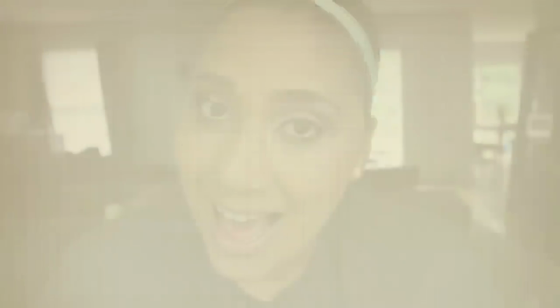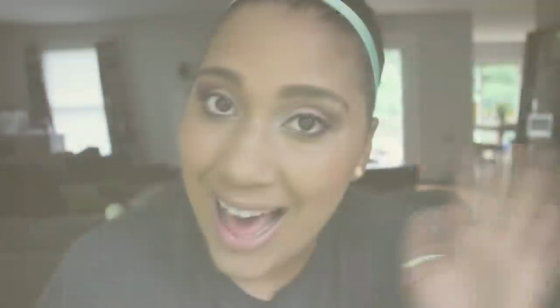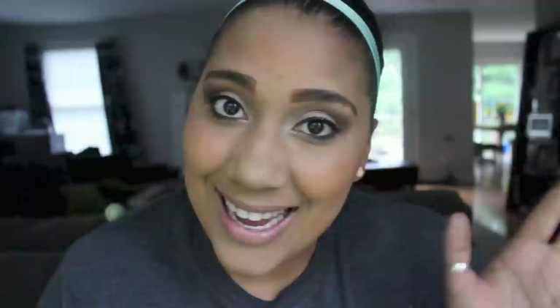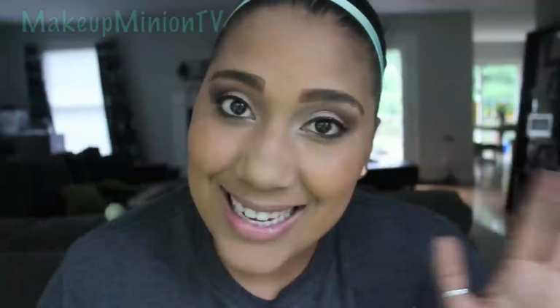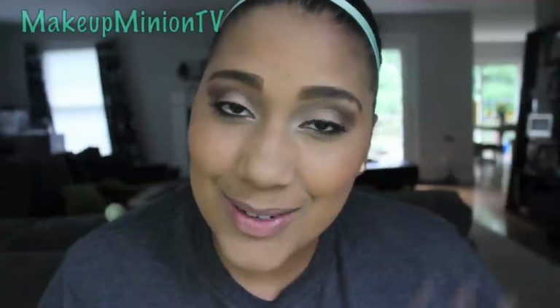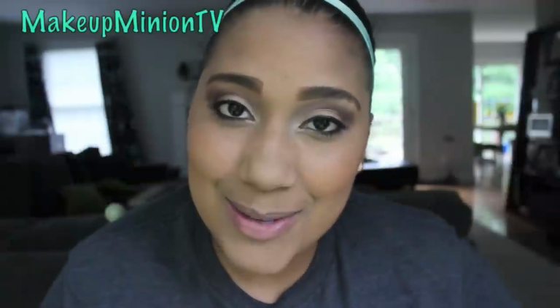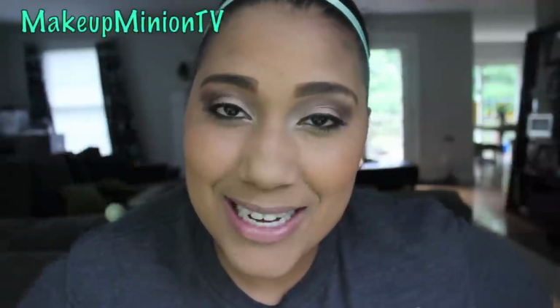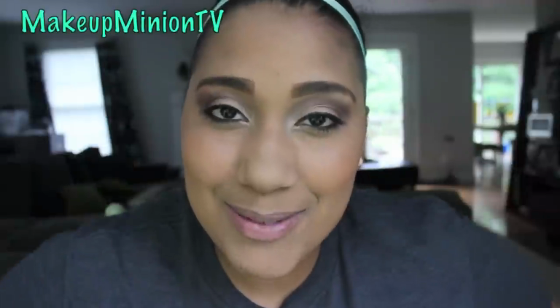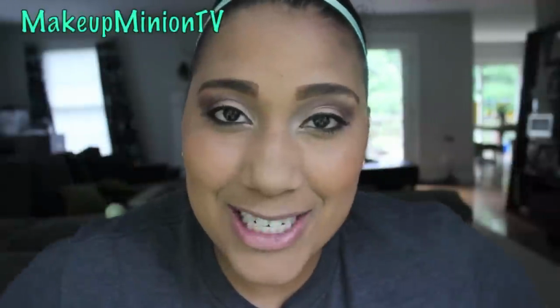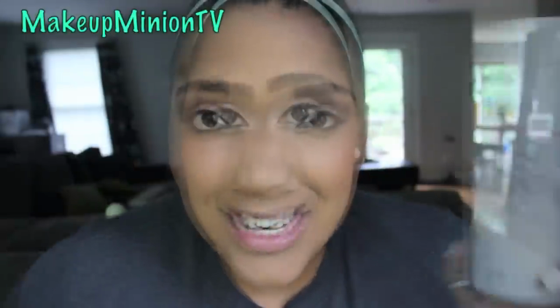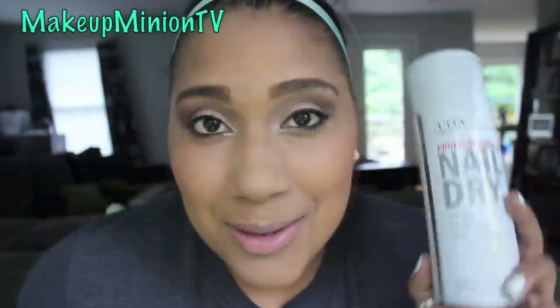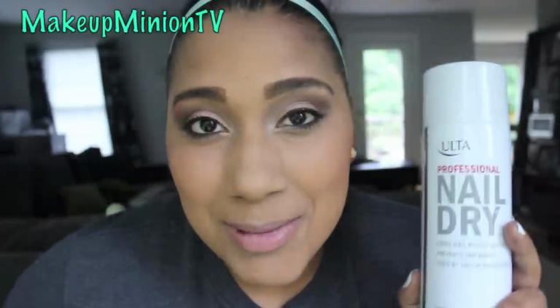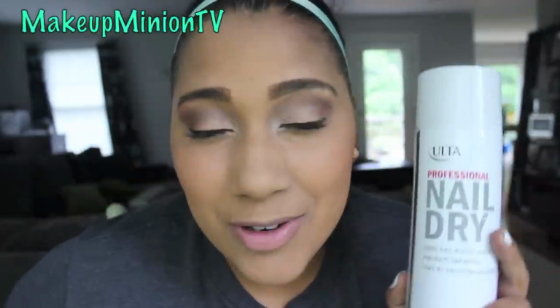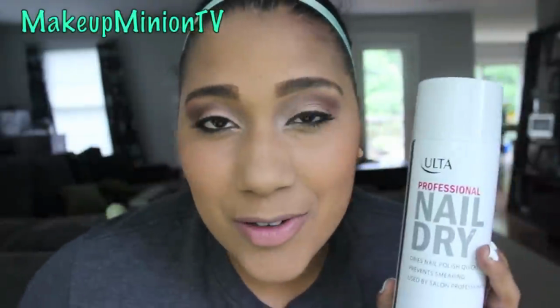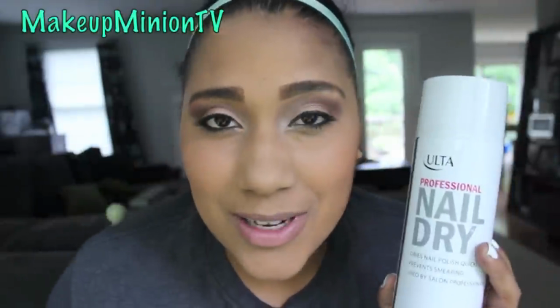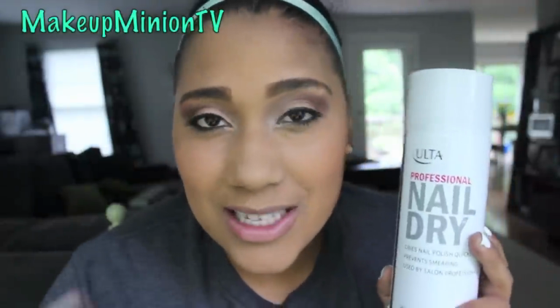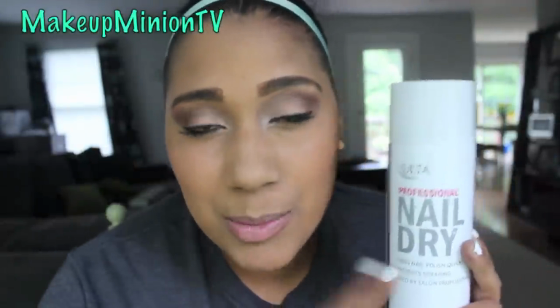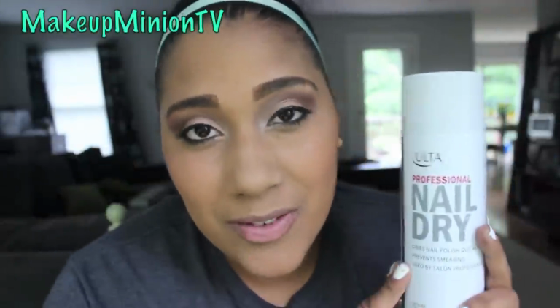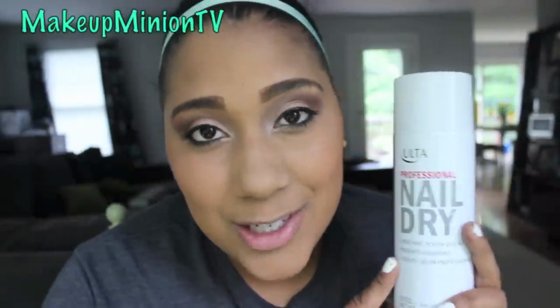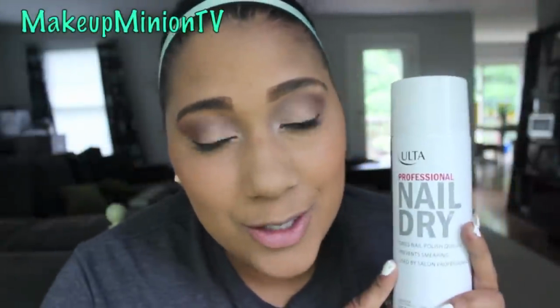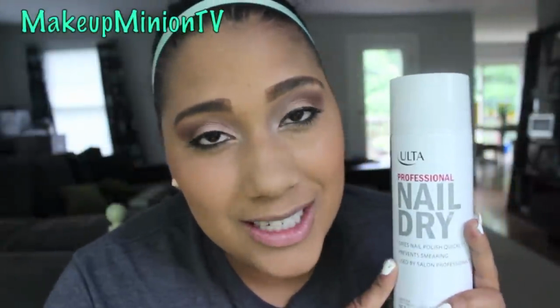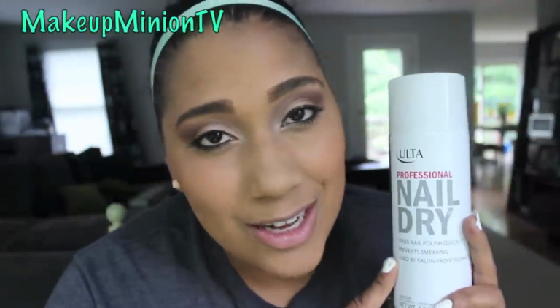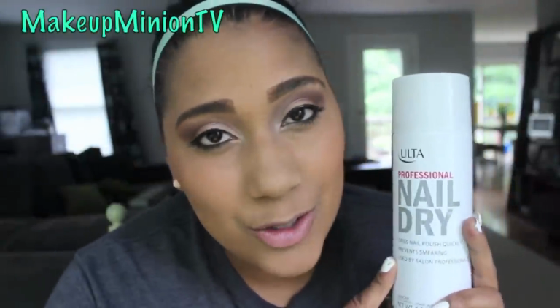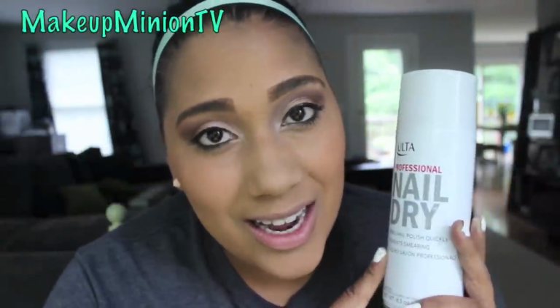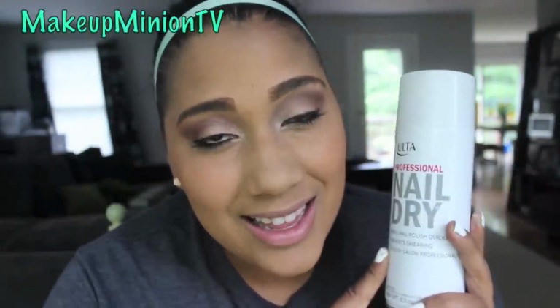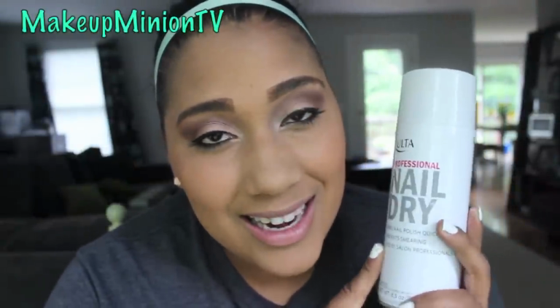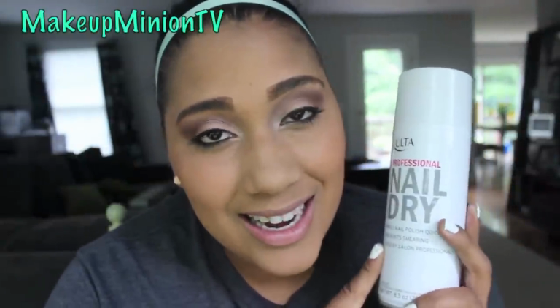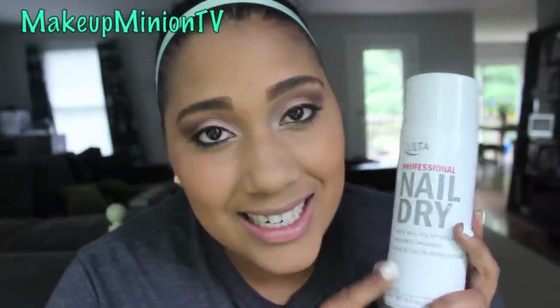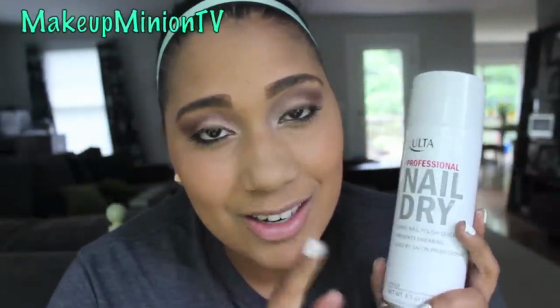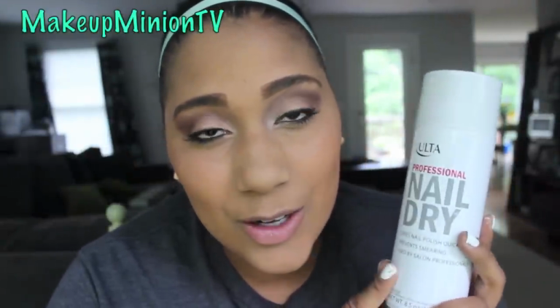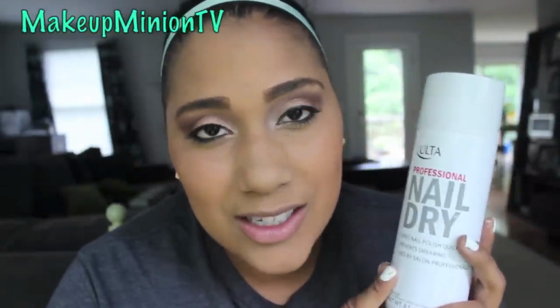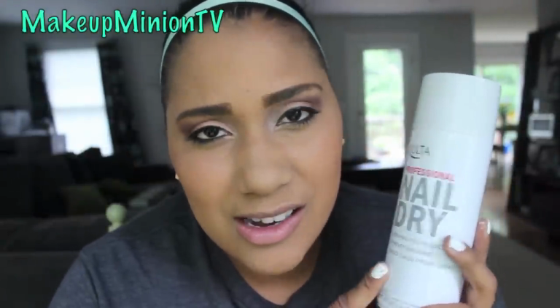Hi guys, welcome back to my channel. Today I'm going to be reviewing this professional nail dry that I got in Ulta.